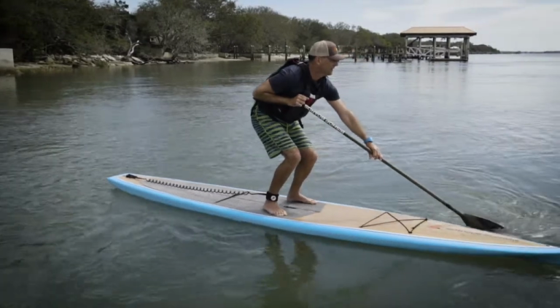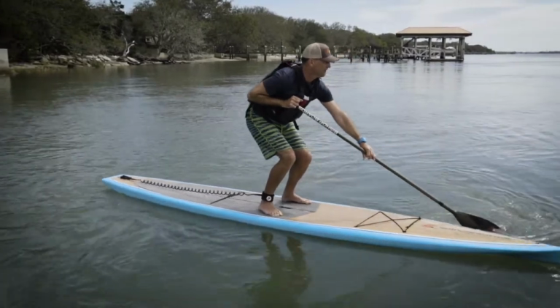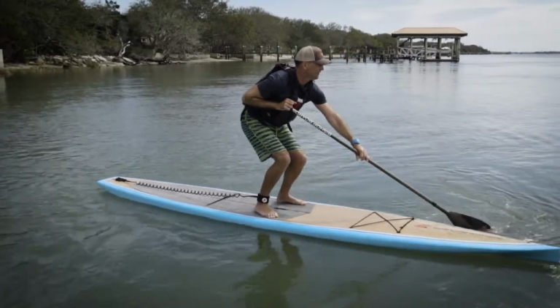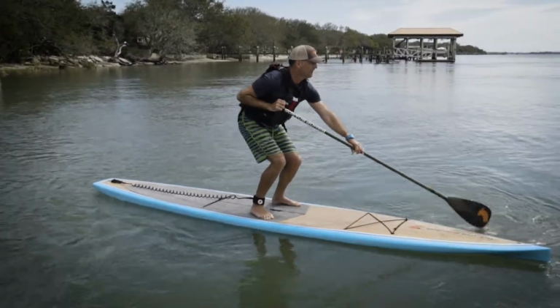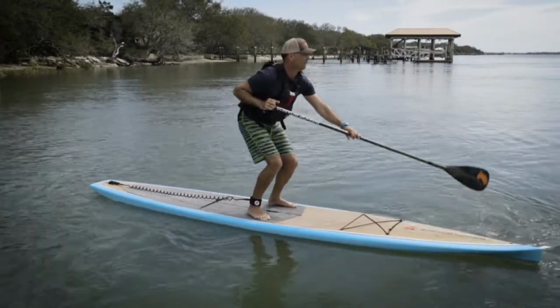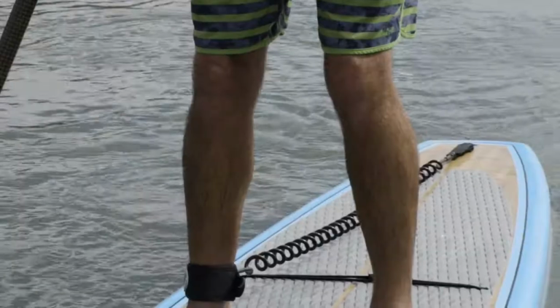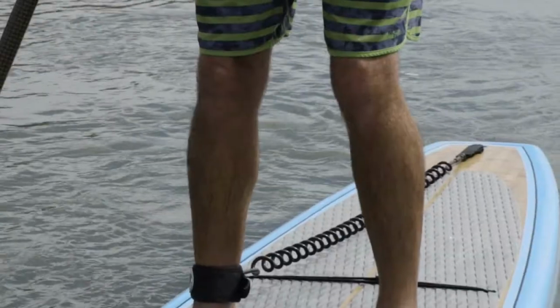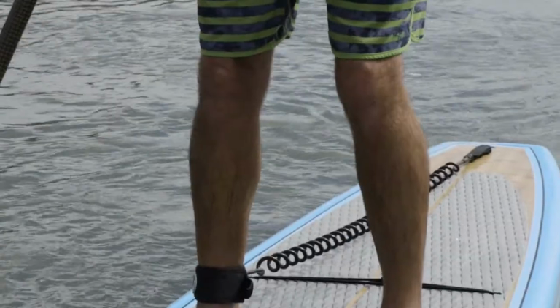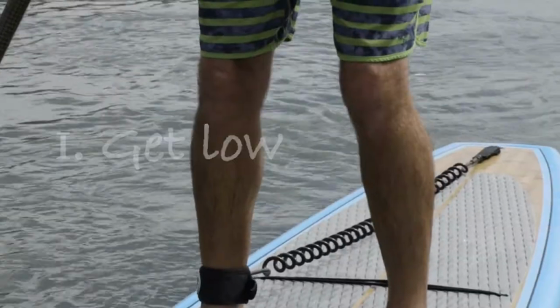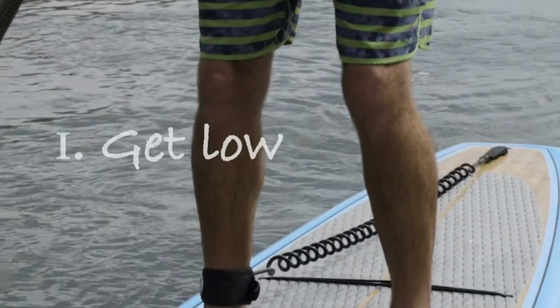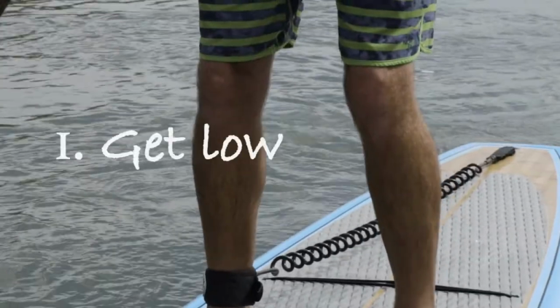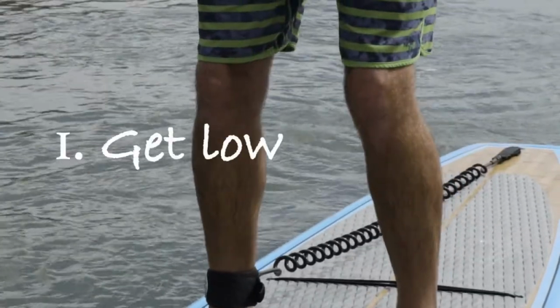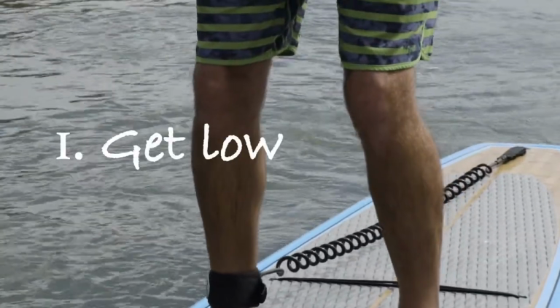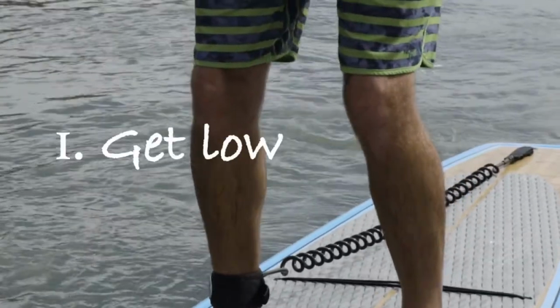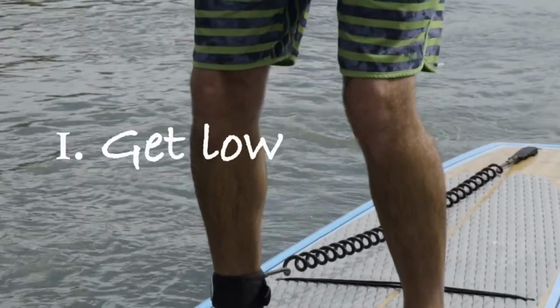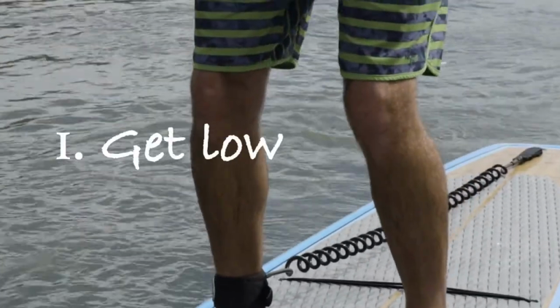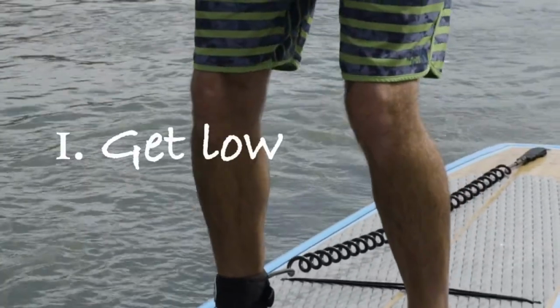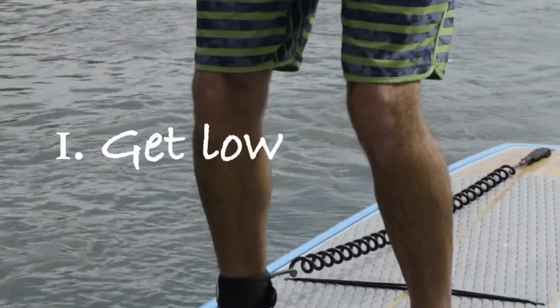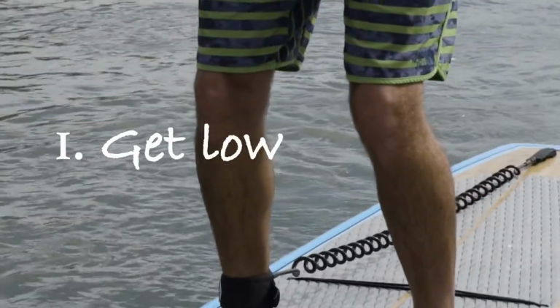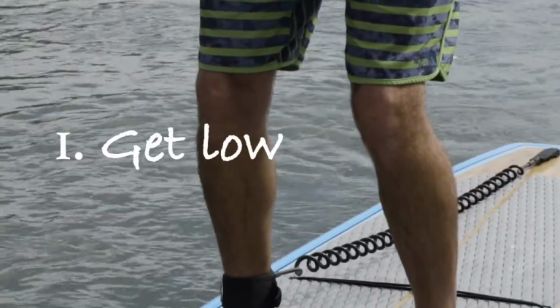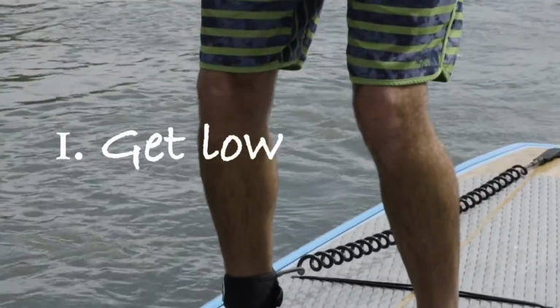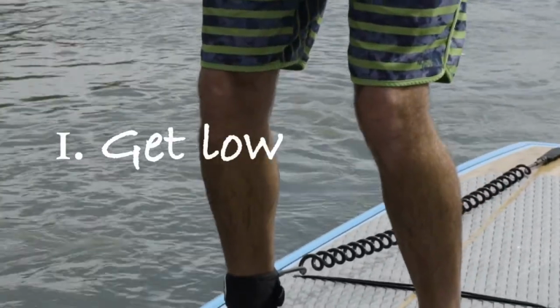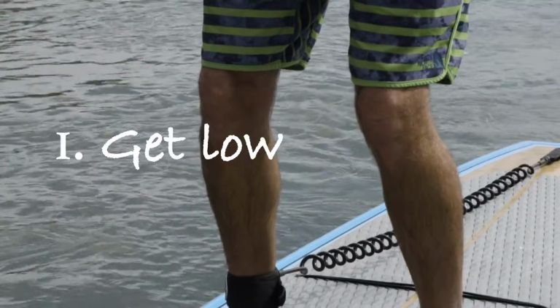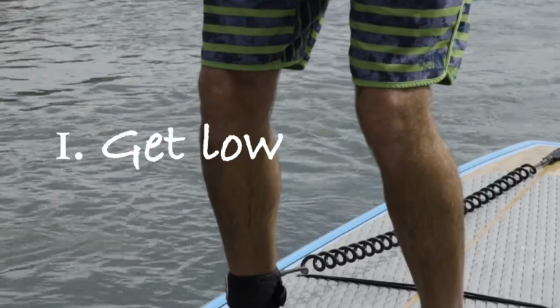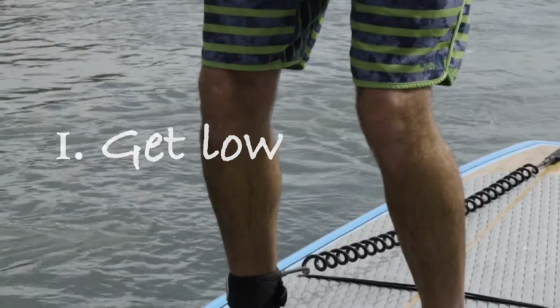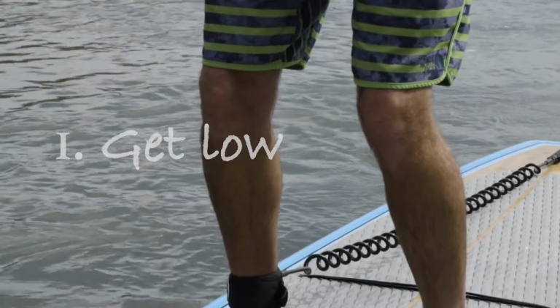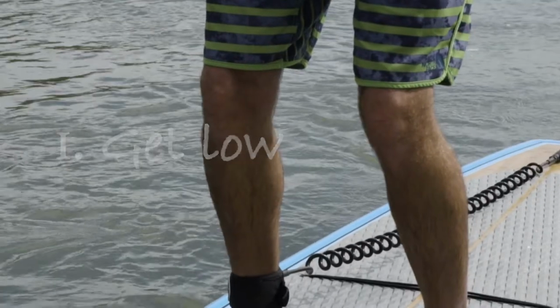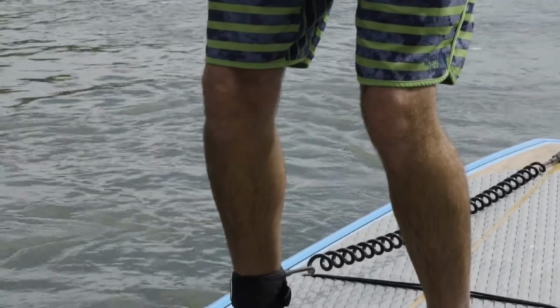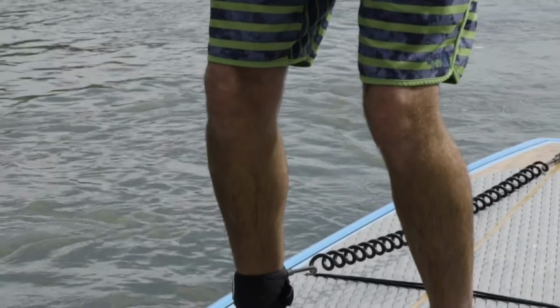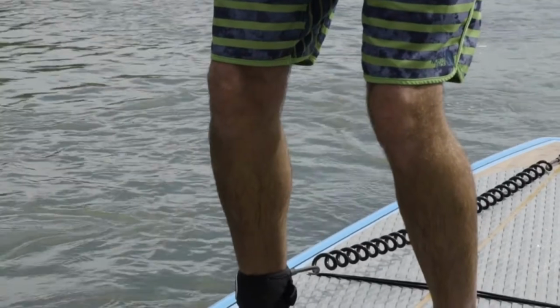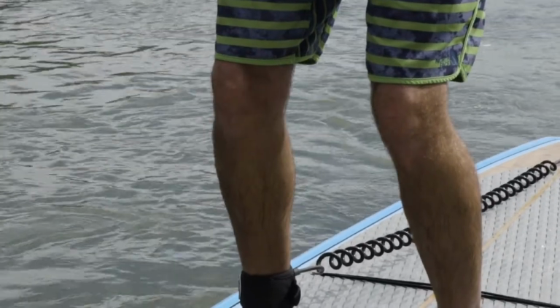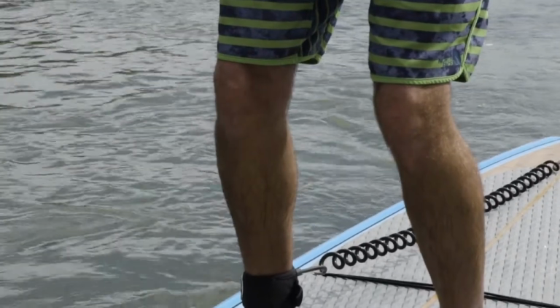First off, get low. Bend those knees. This will help get the paddle to a more horizontal position.